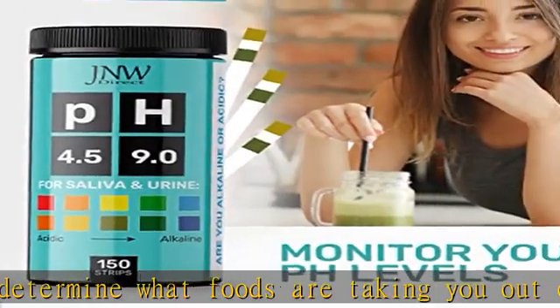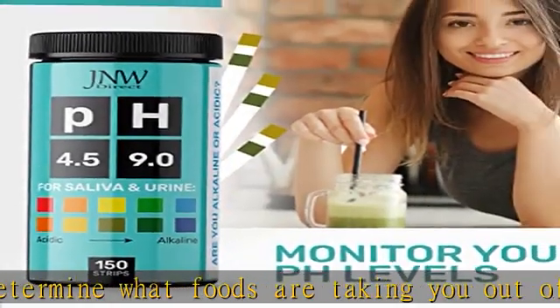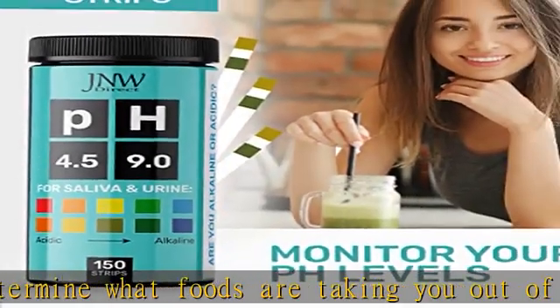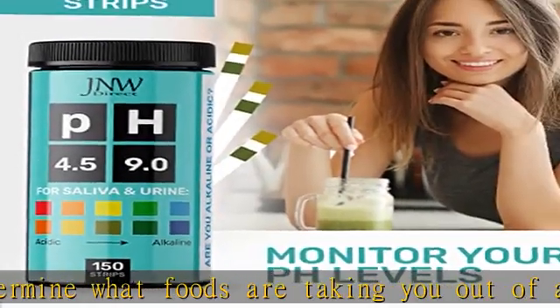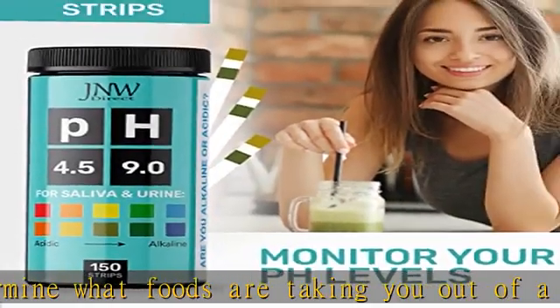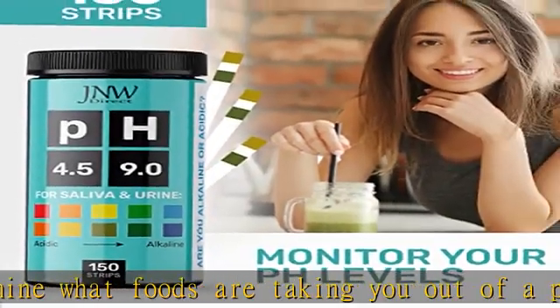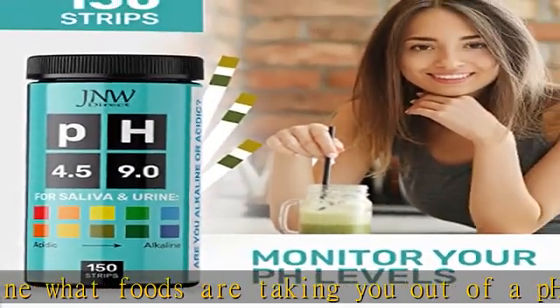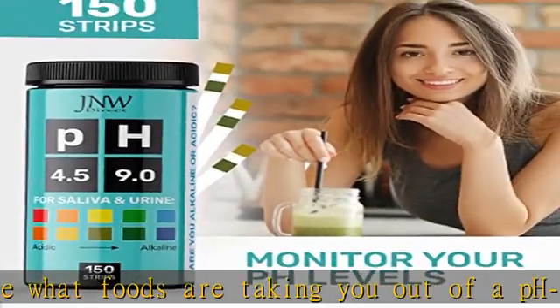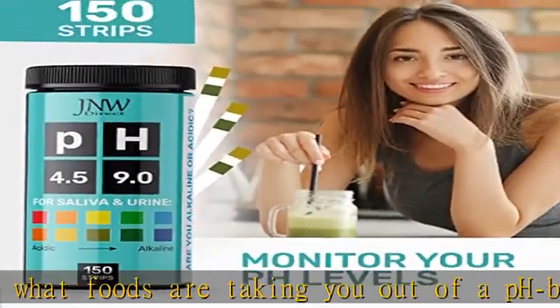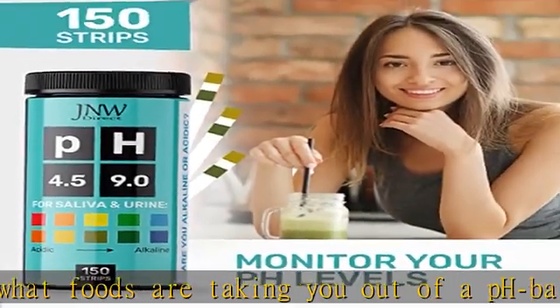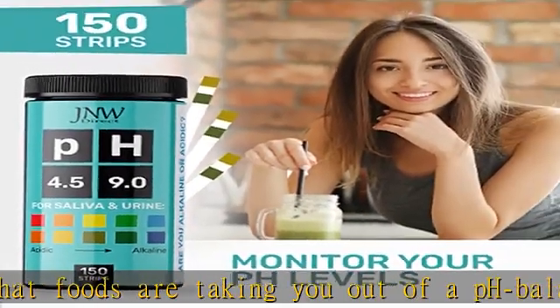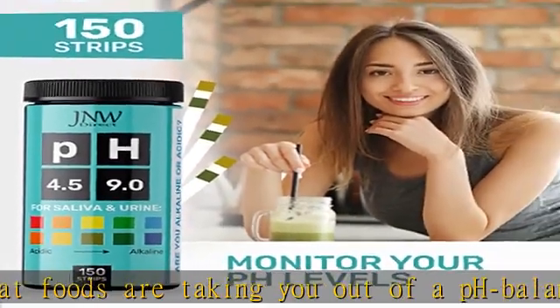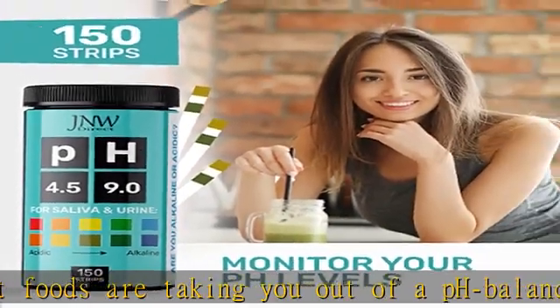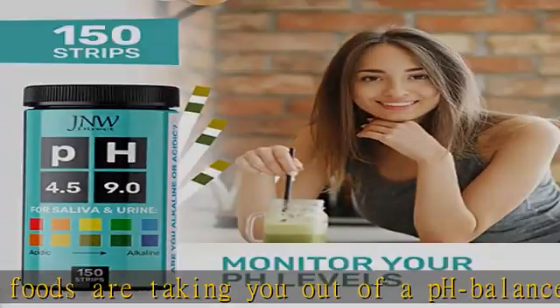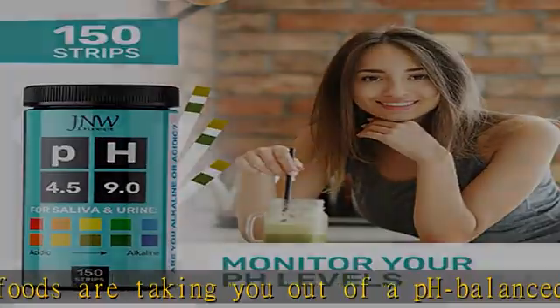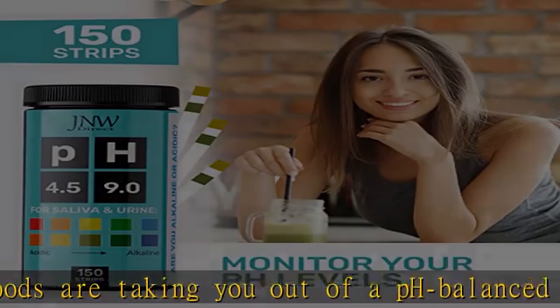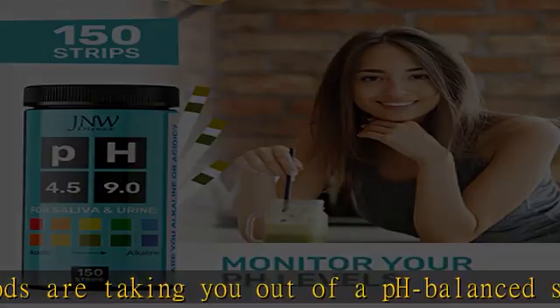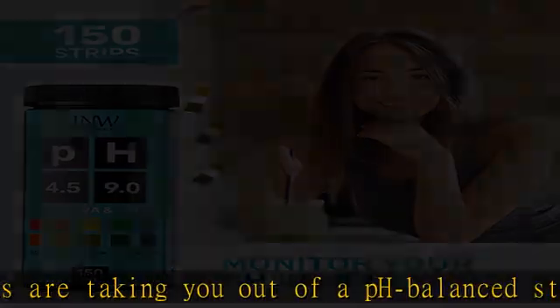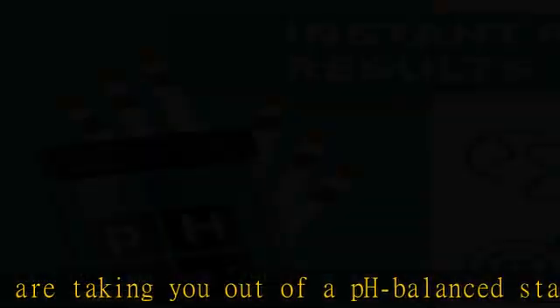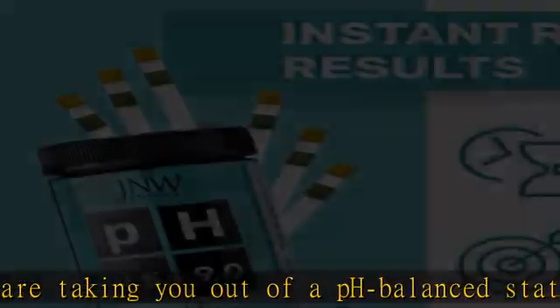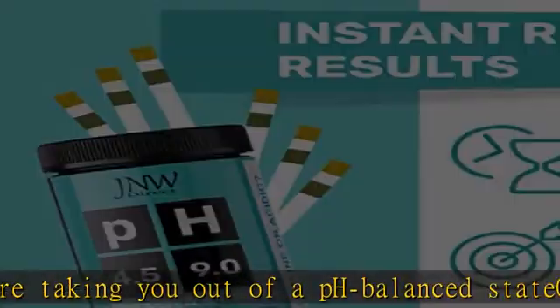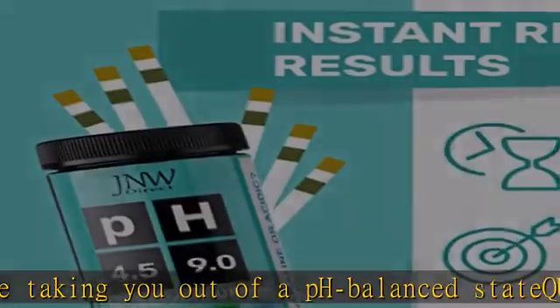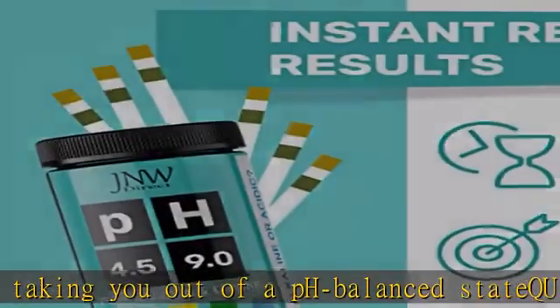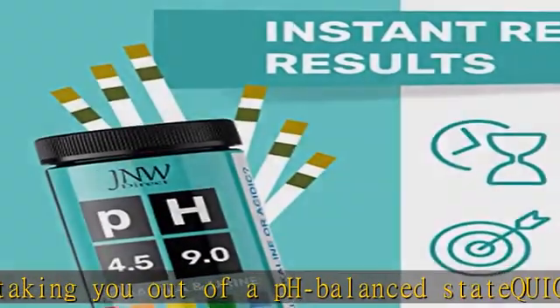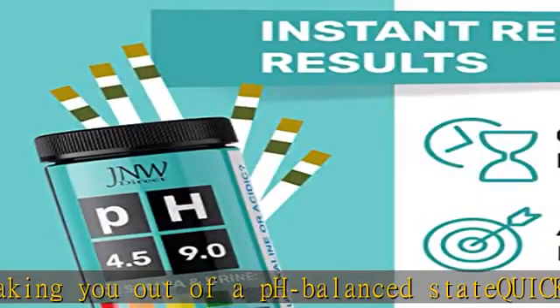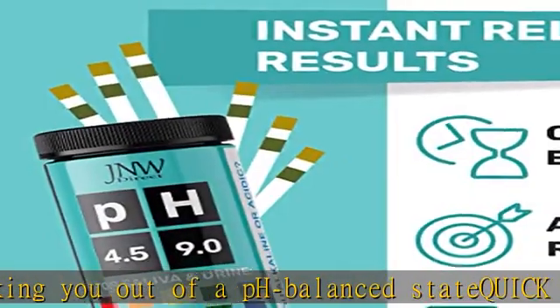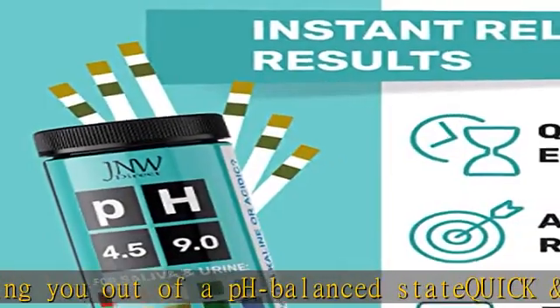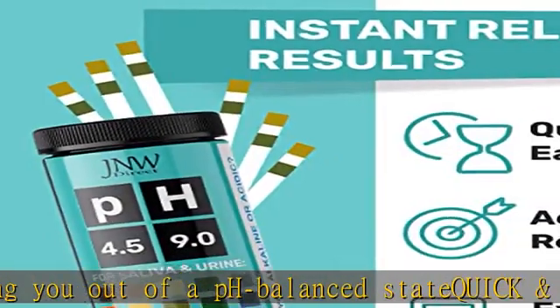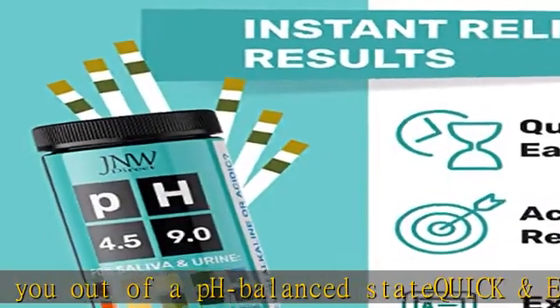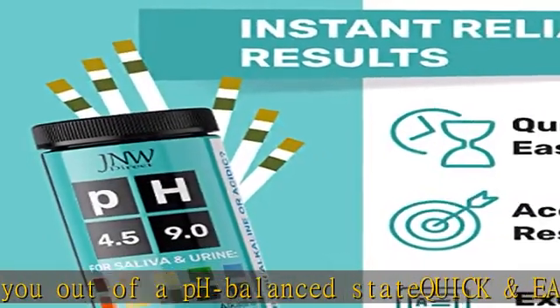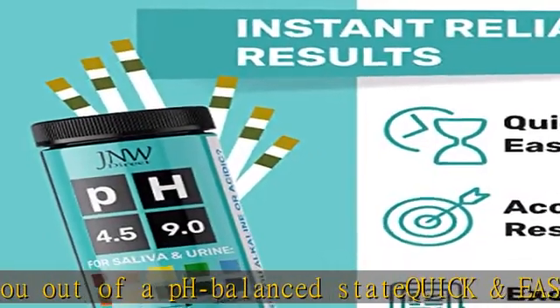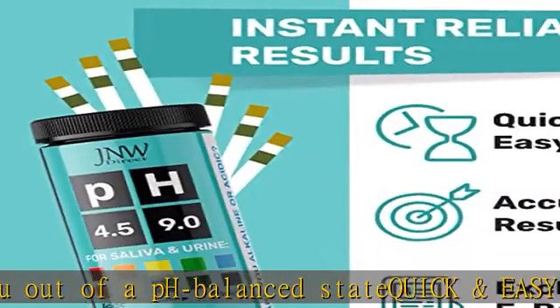Check the description to get this product today at the best price.